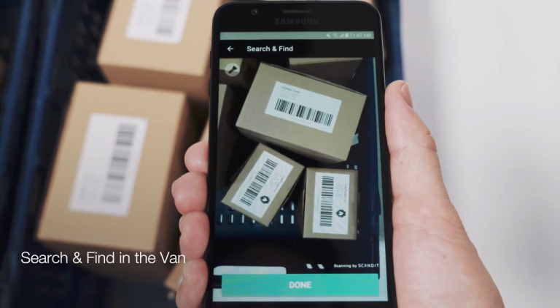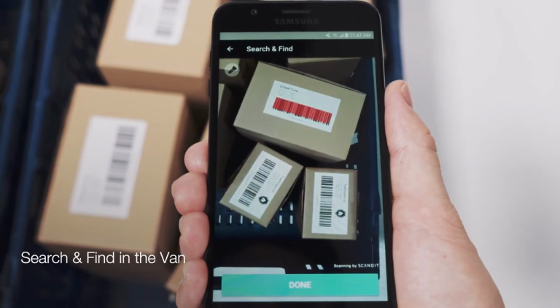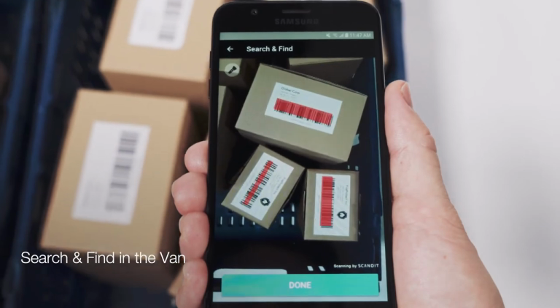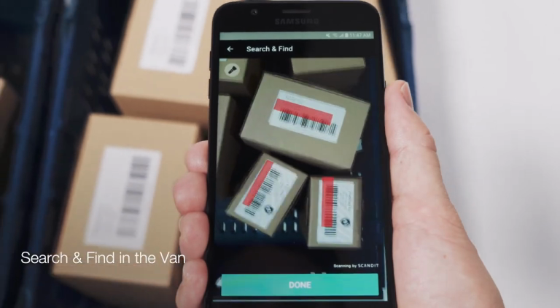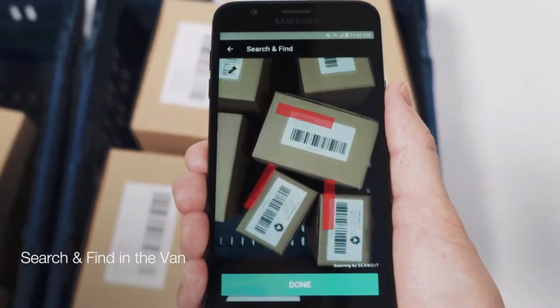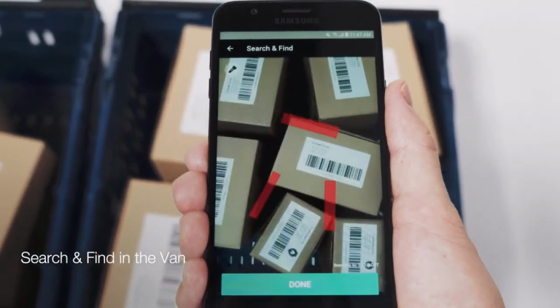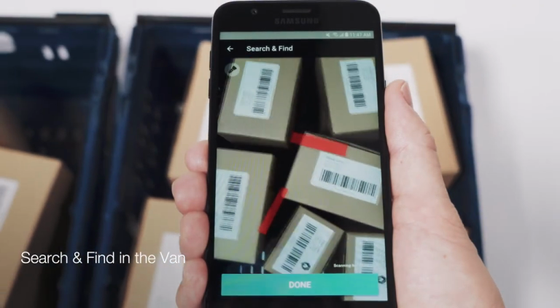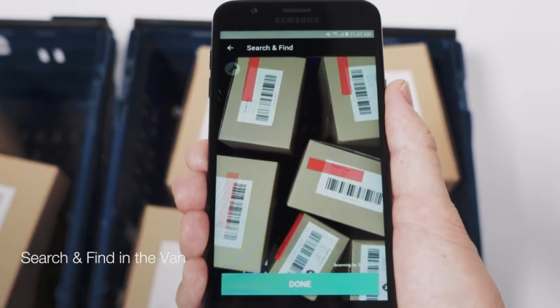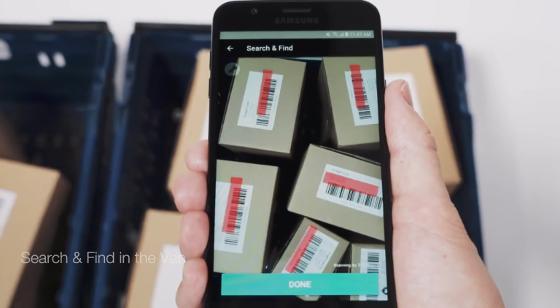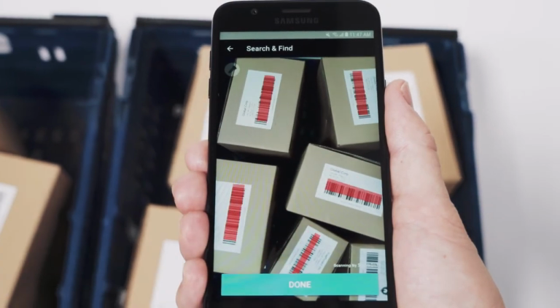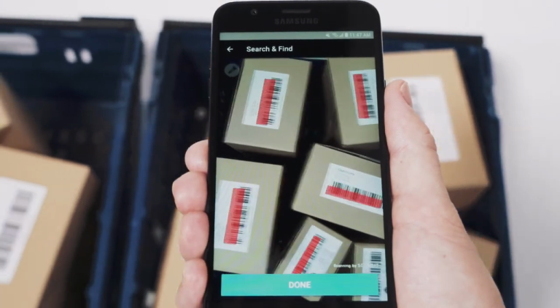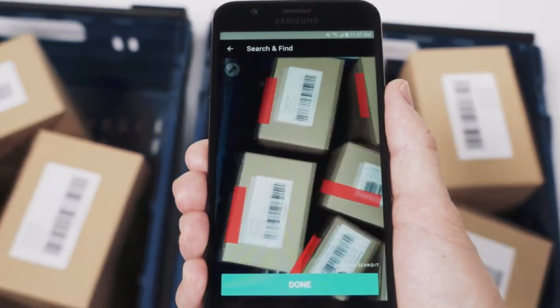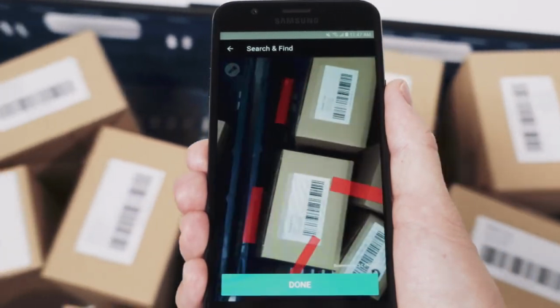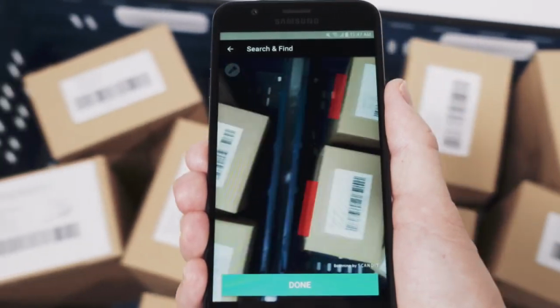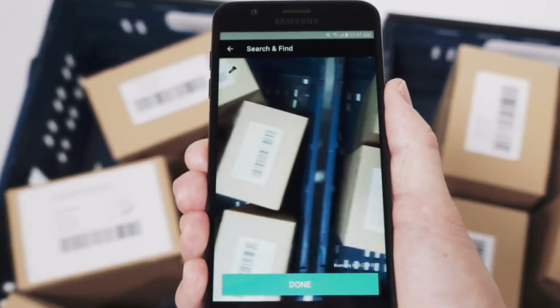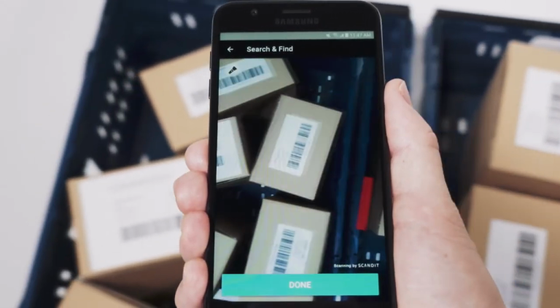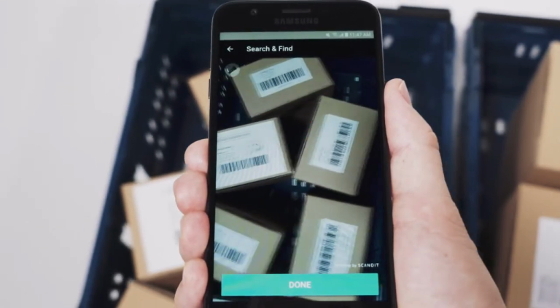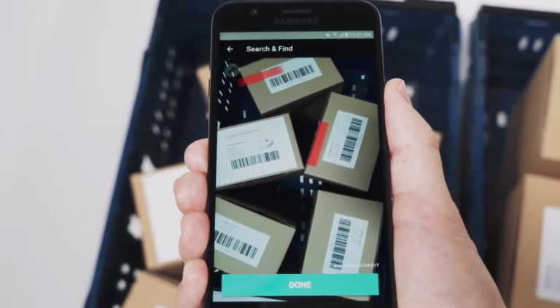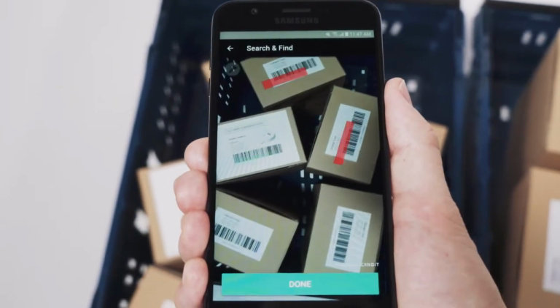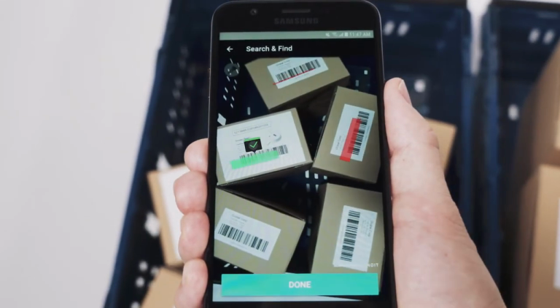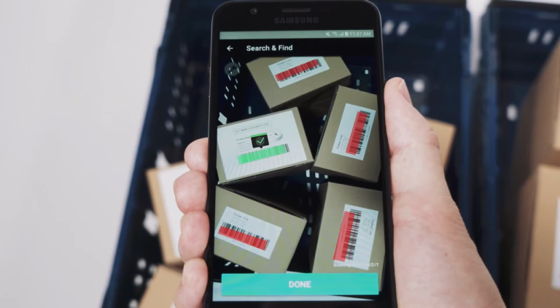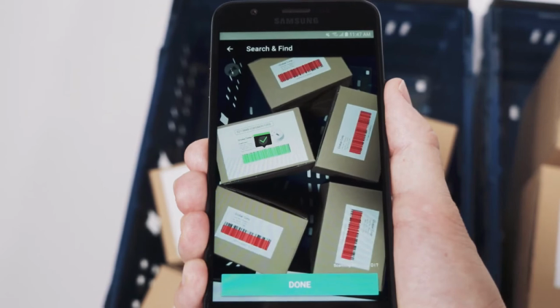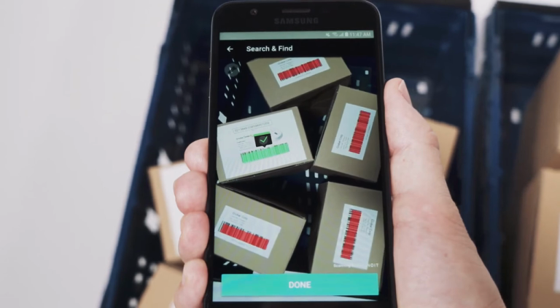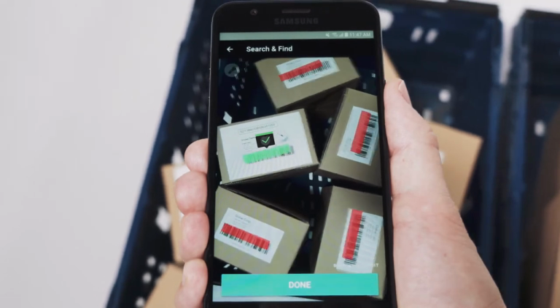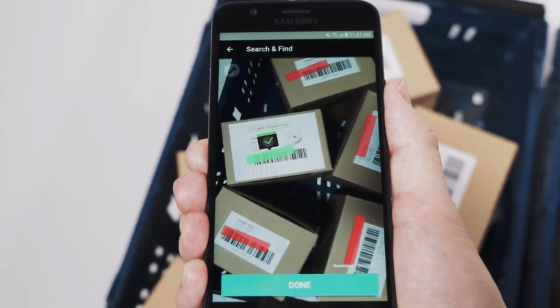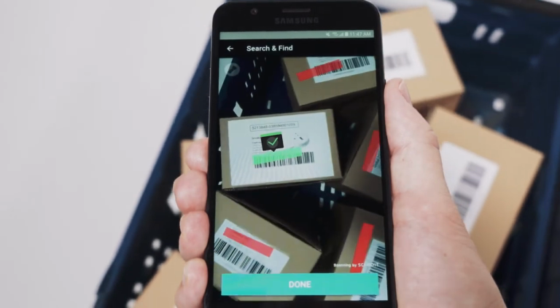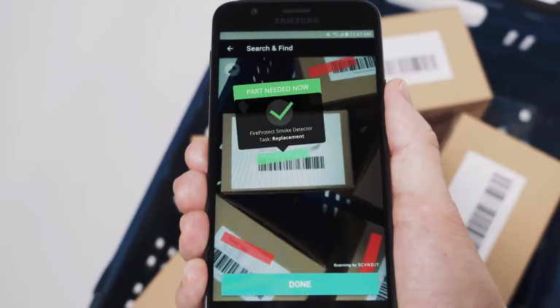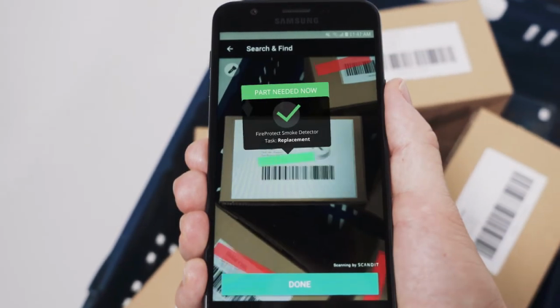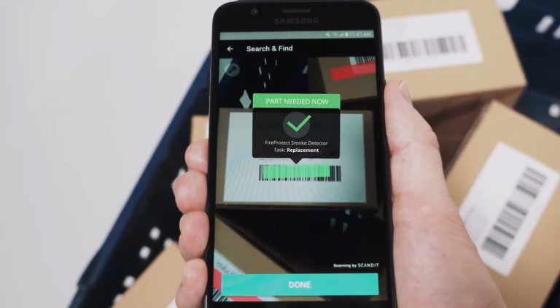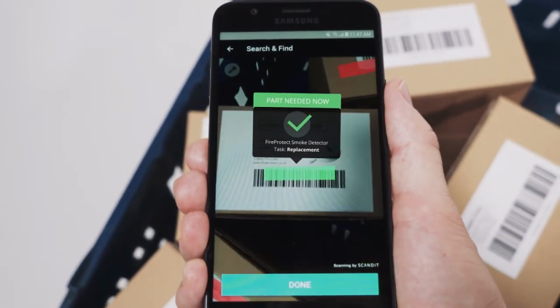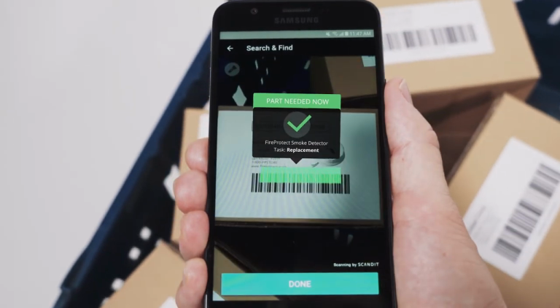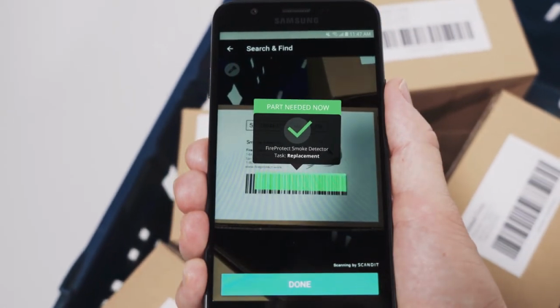Before each visit, they can quickly find the right parts in the van using augmented reality feedback, enabled by matrix scan.